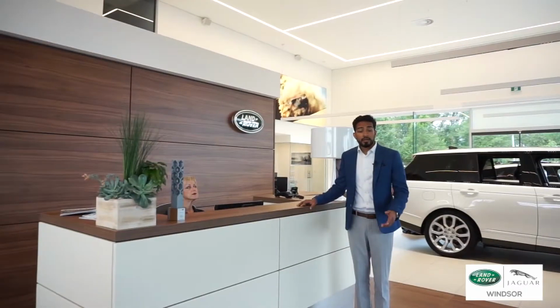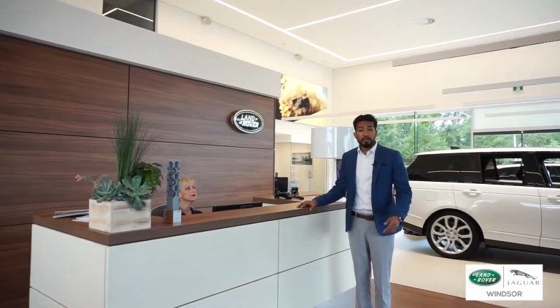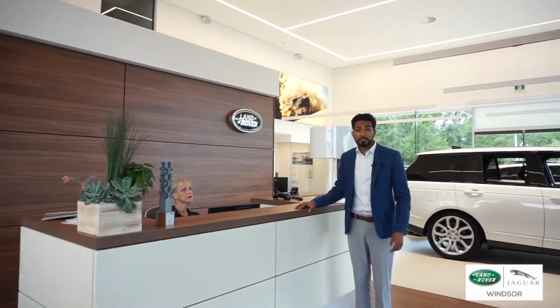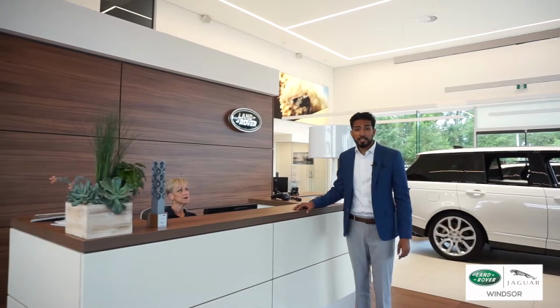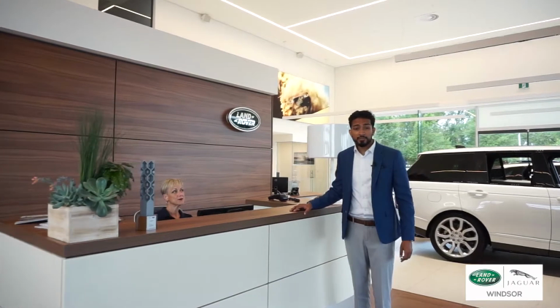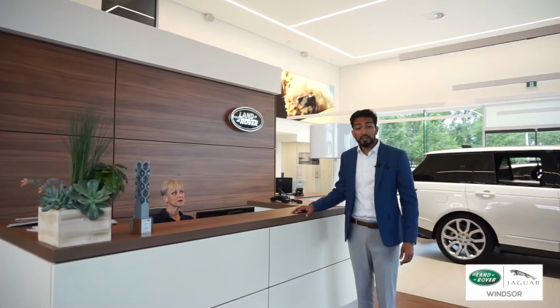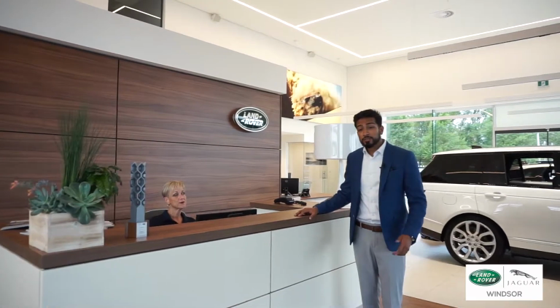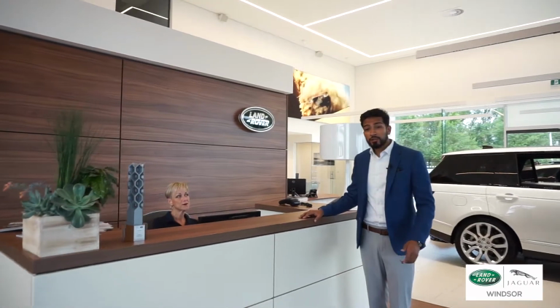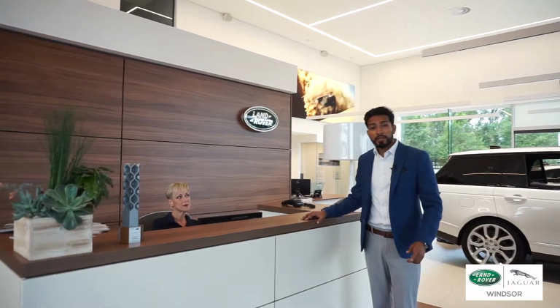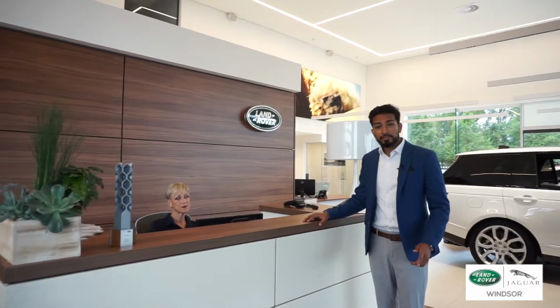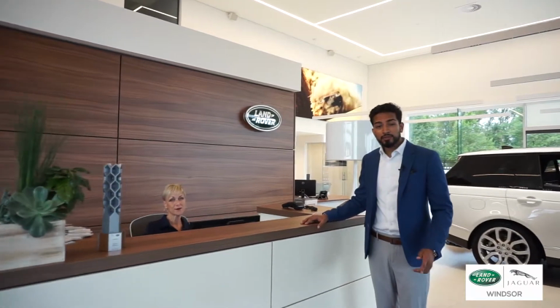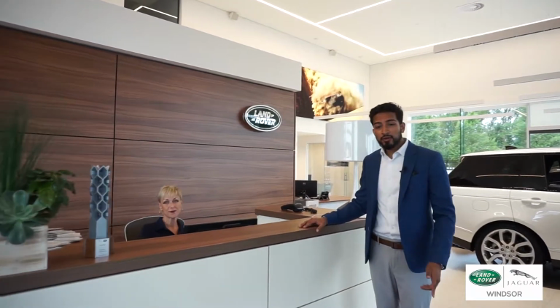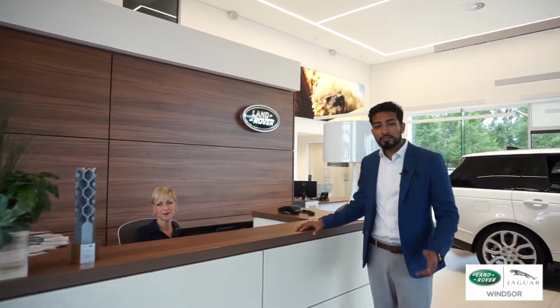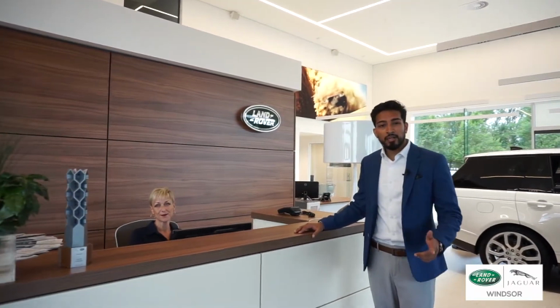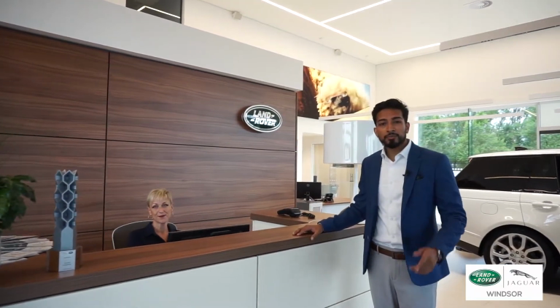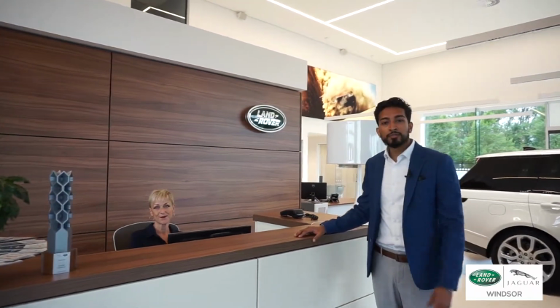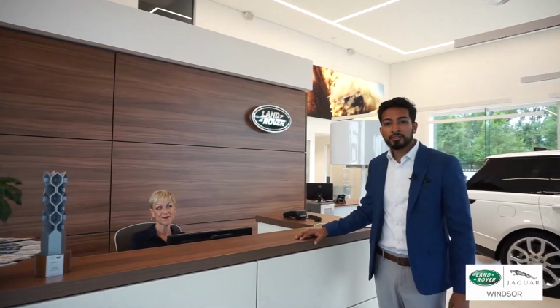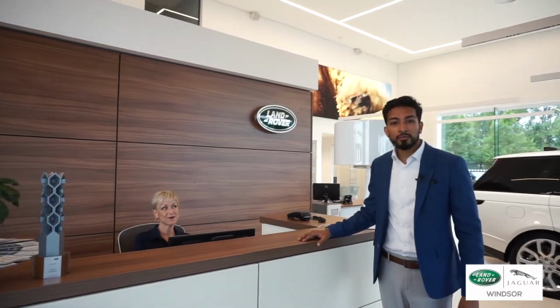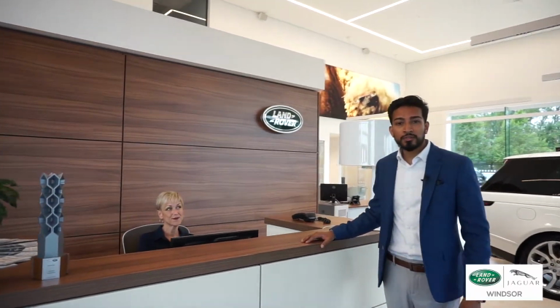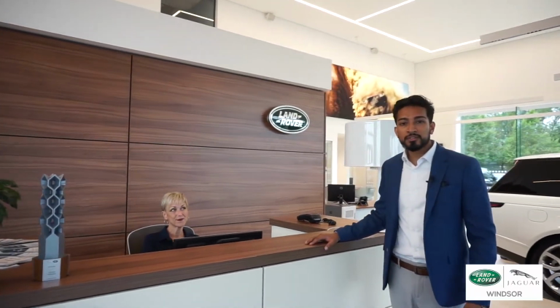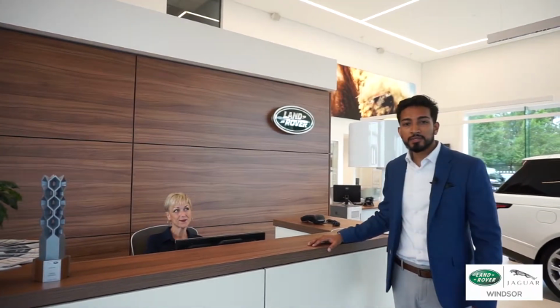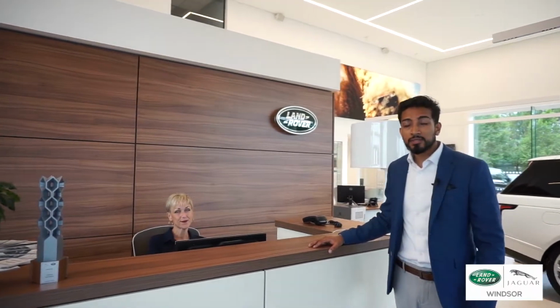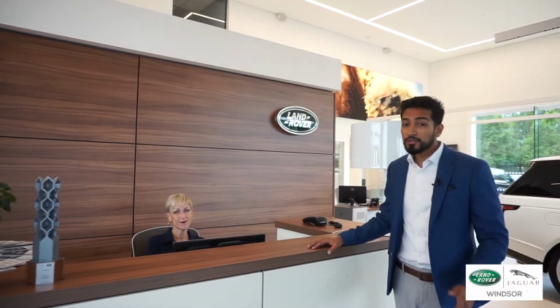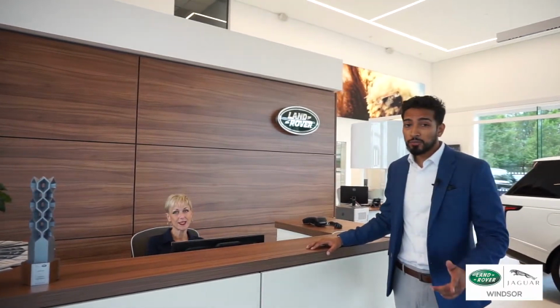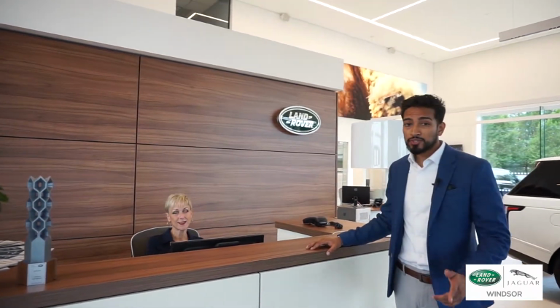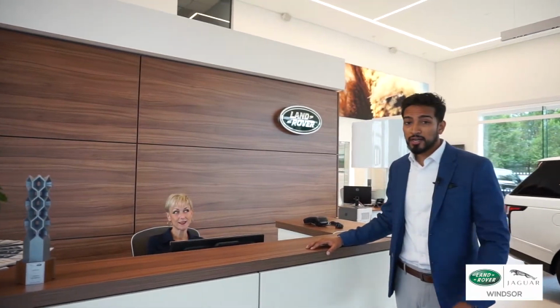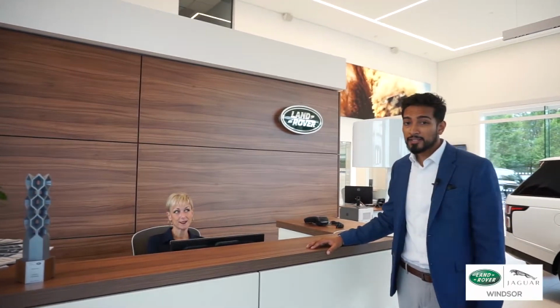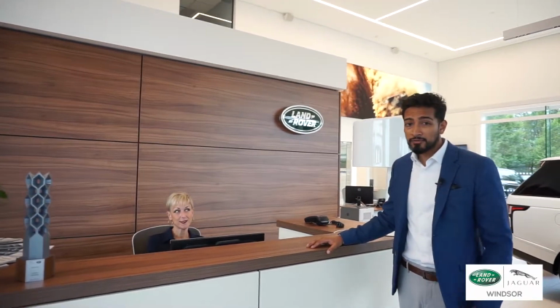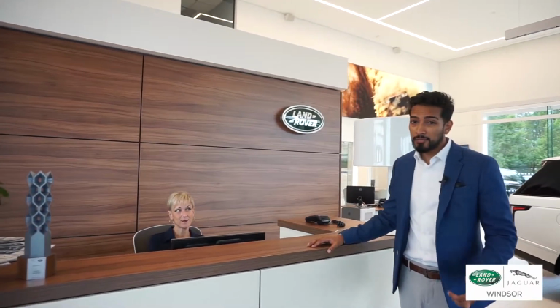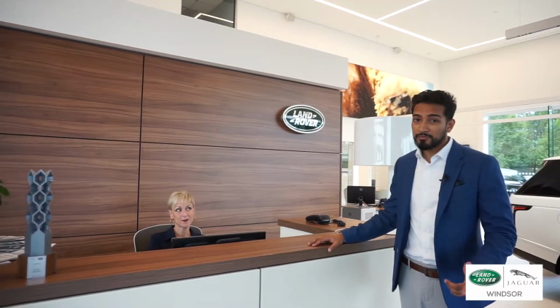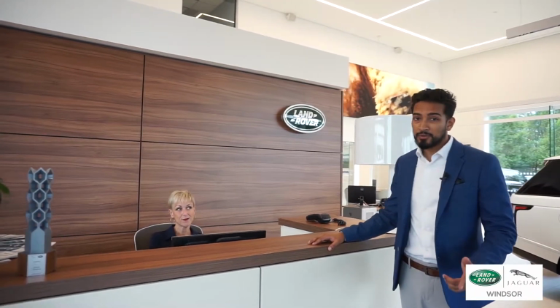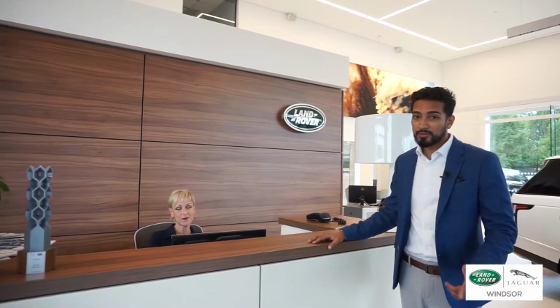Here at reception, Shawn will be answering your calls and helping to direct you where you need to be. Don't be shy to ask her for my phone number.